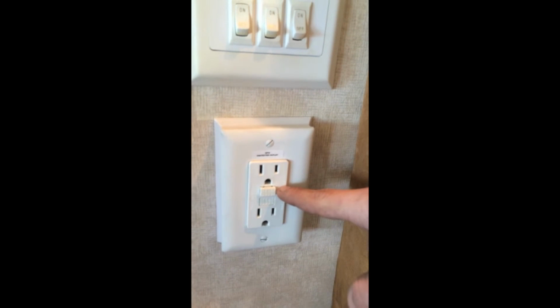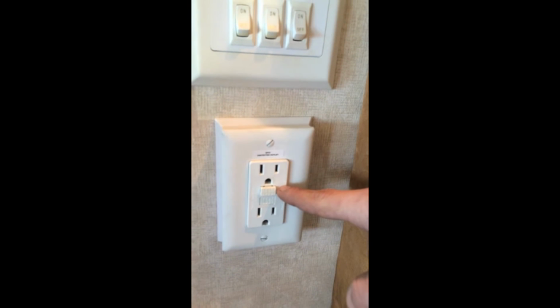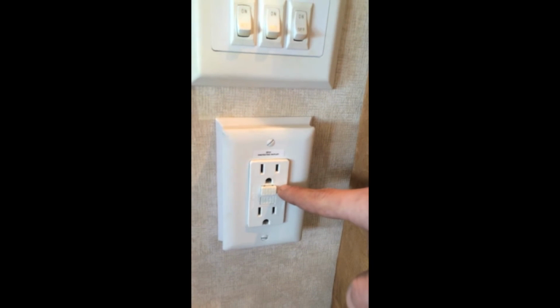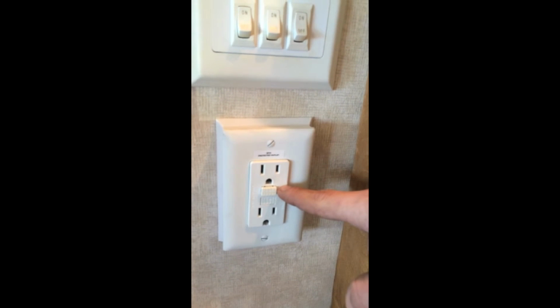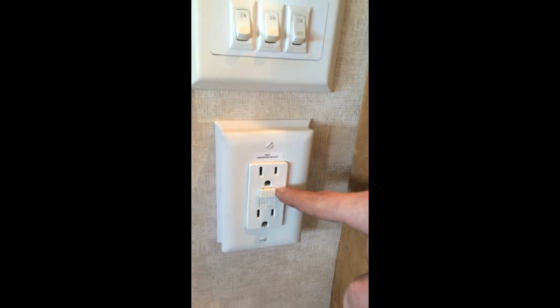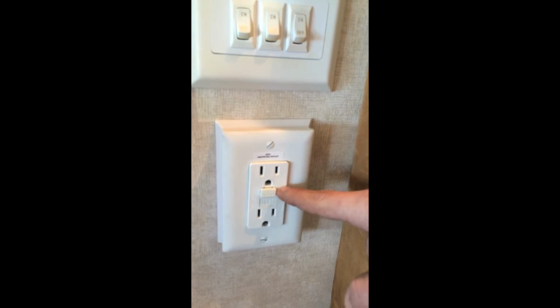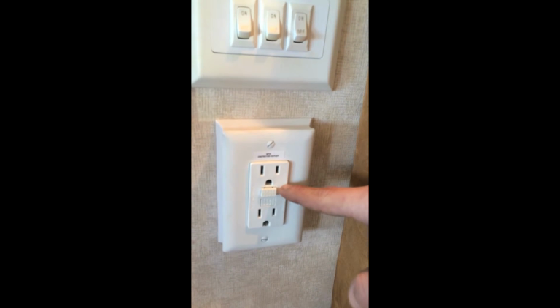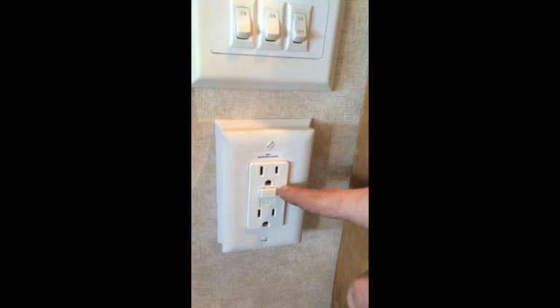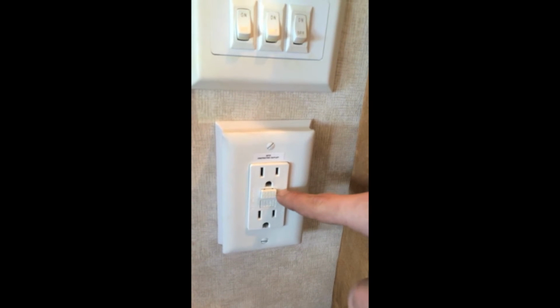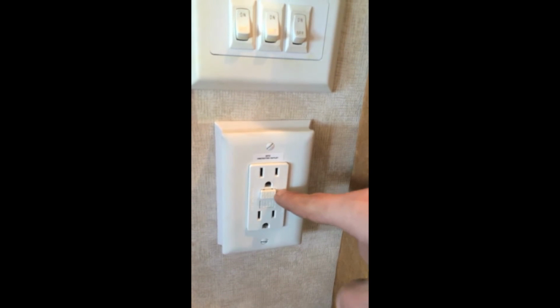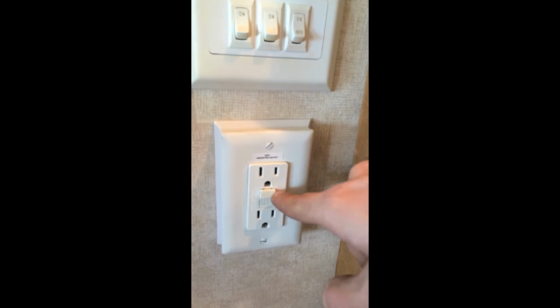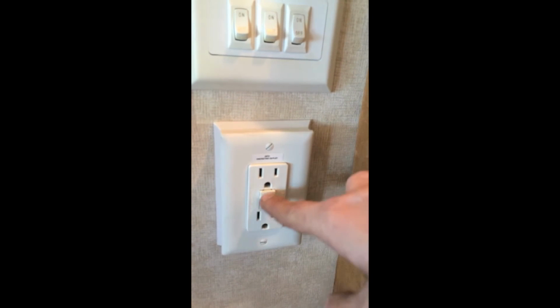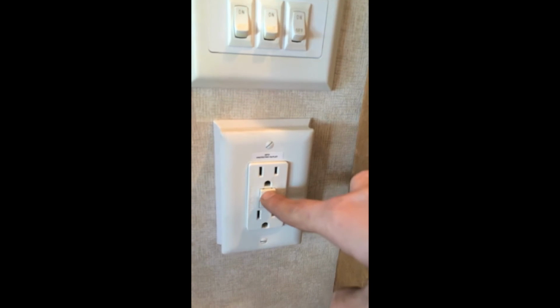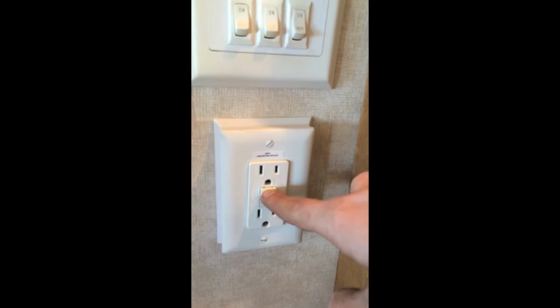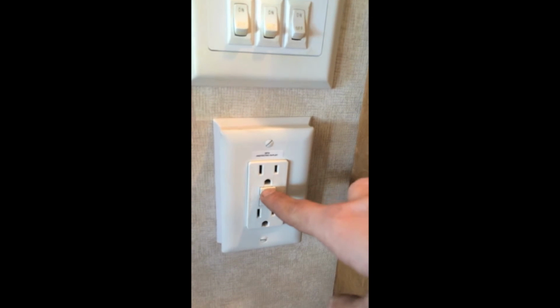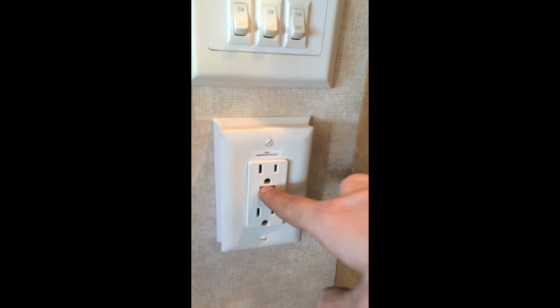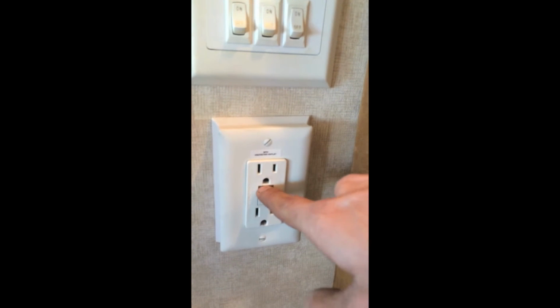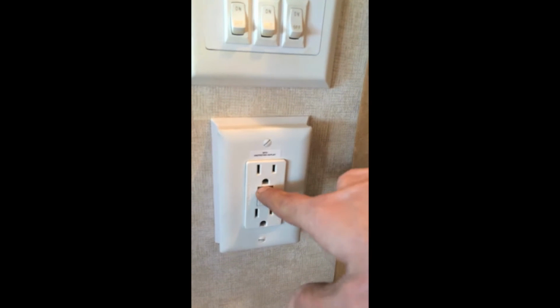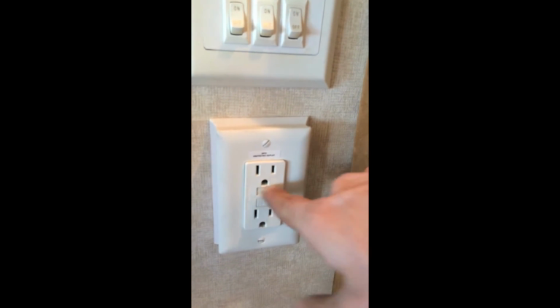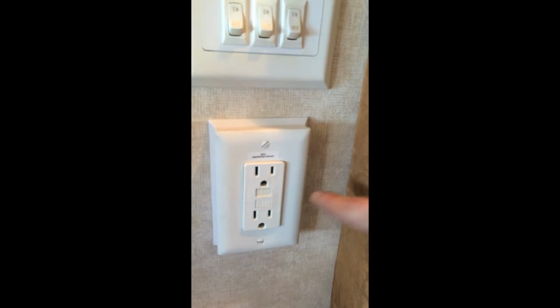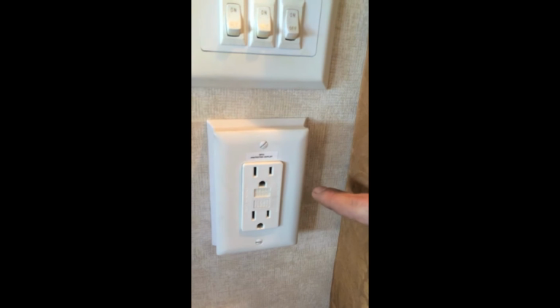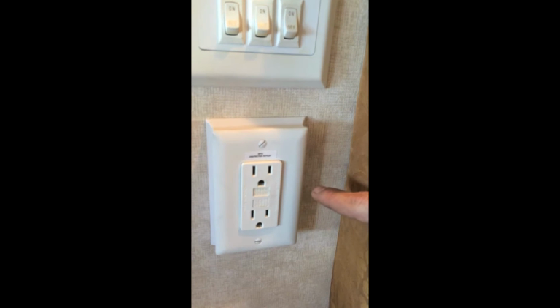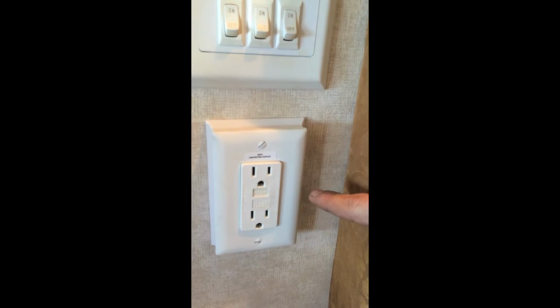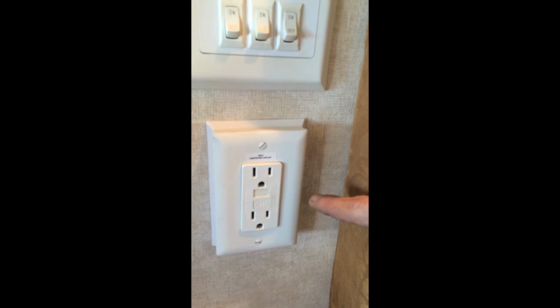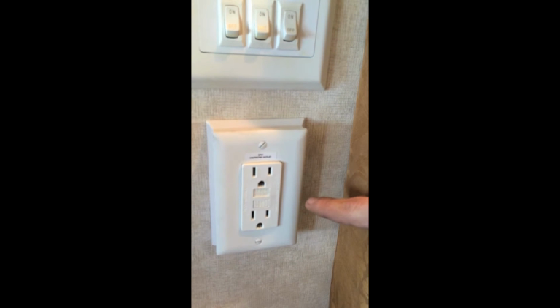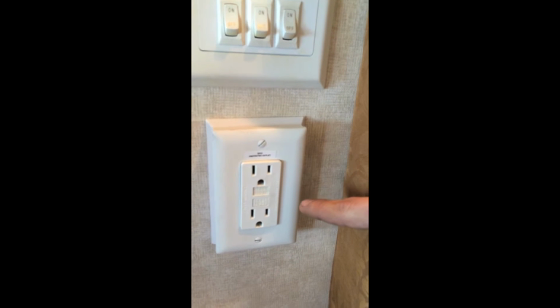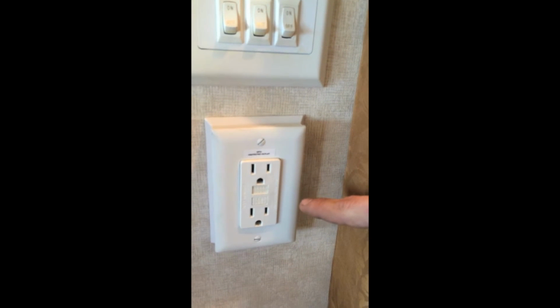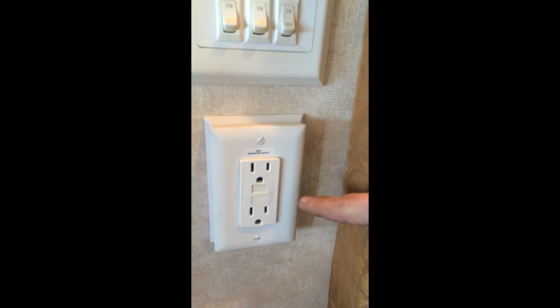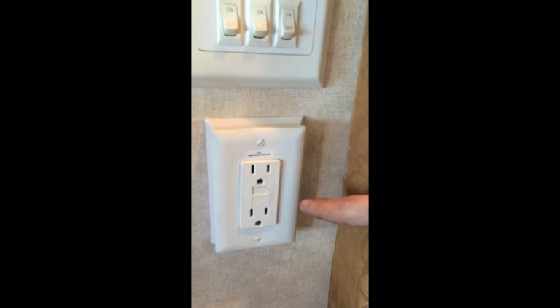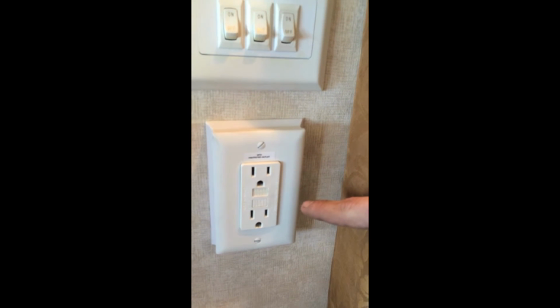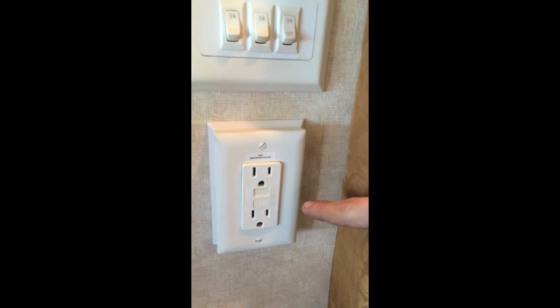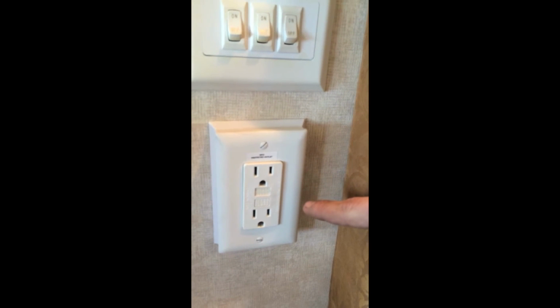To reset it, you just simply push this reset button in and it resets the outlets.